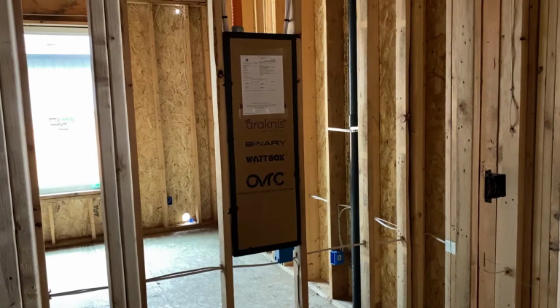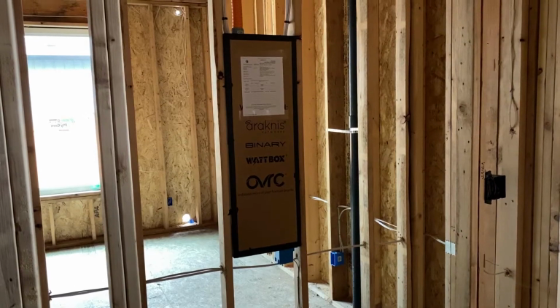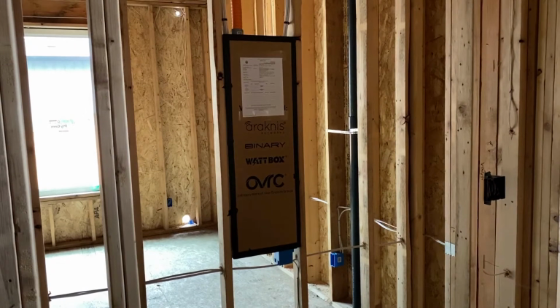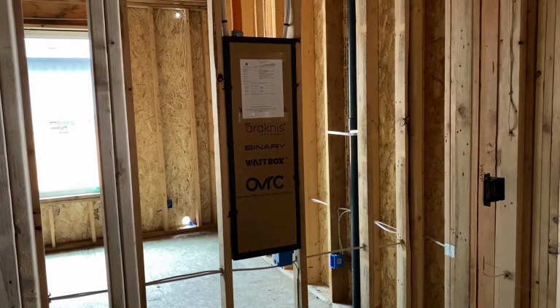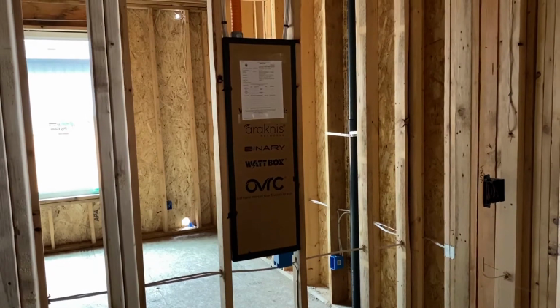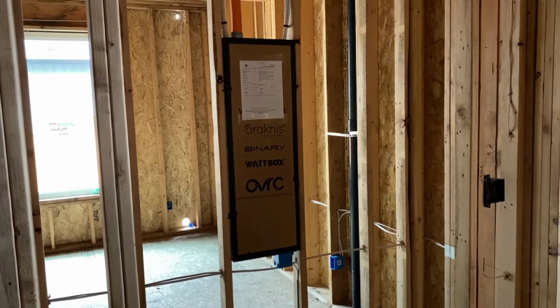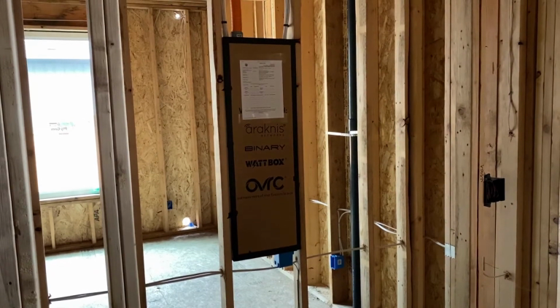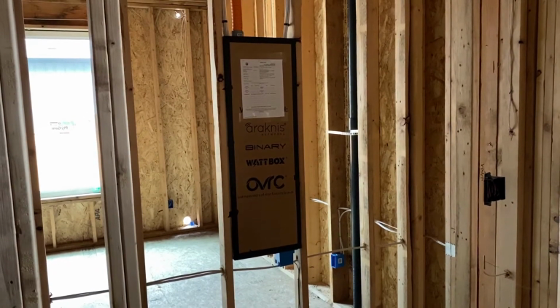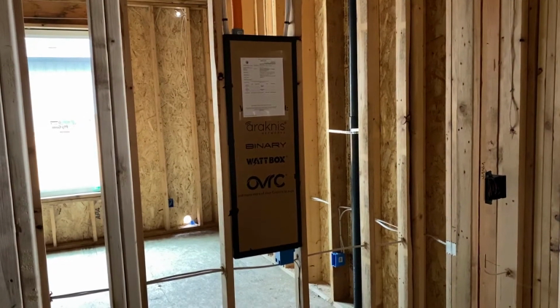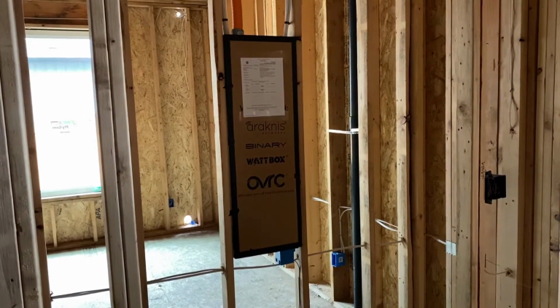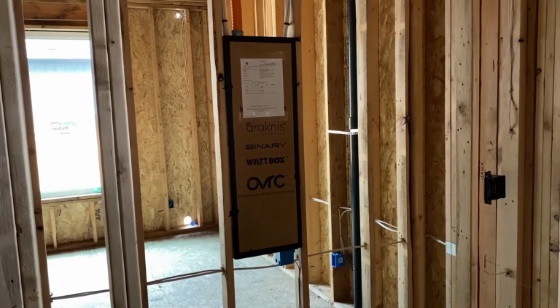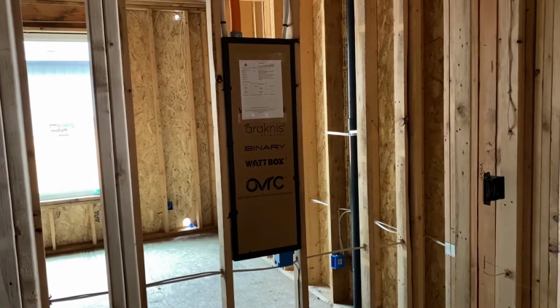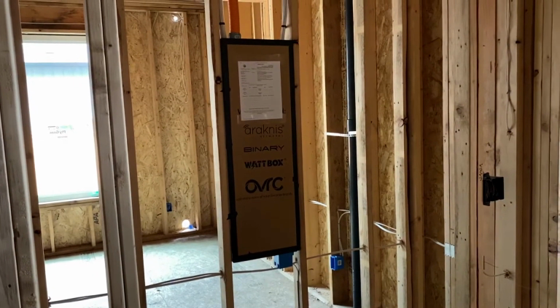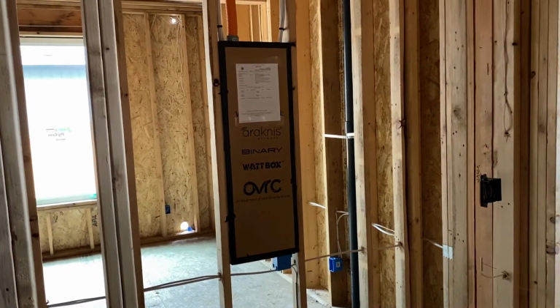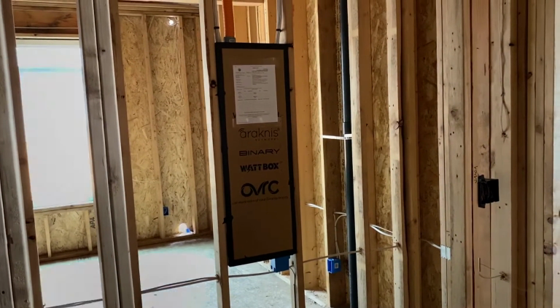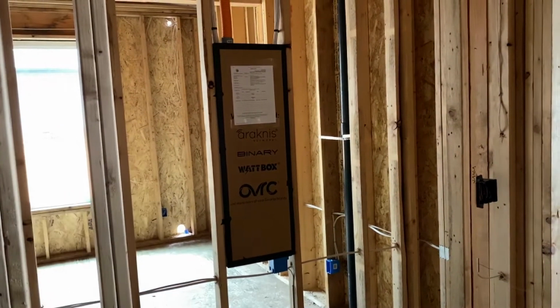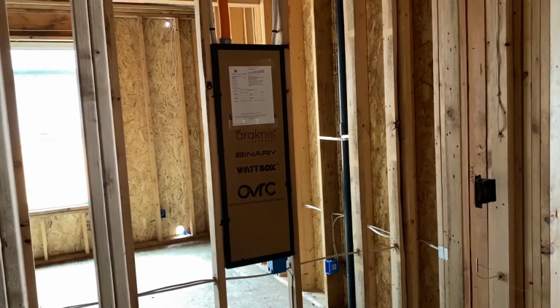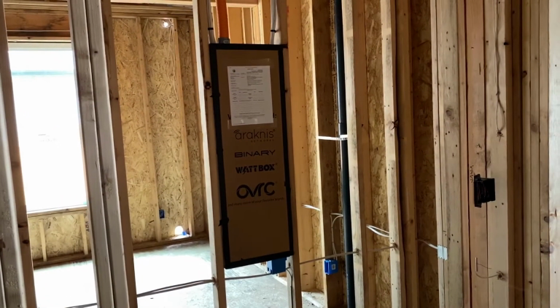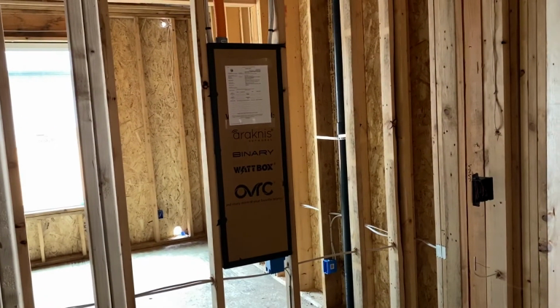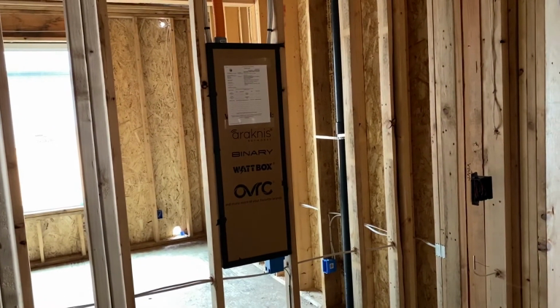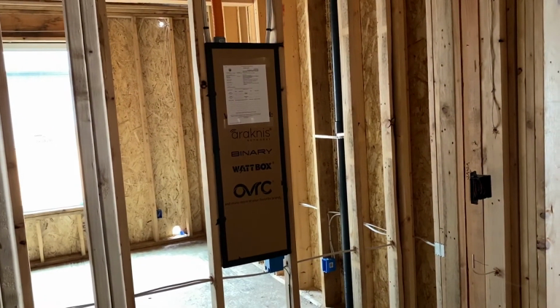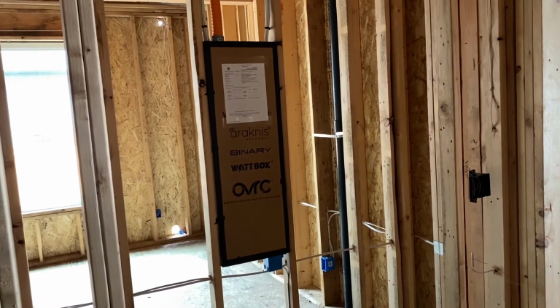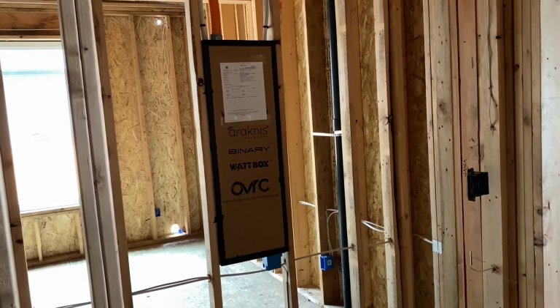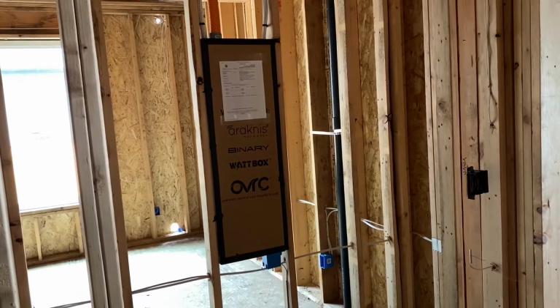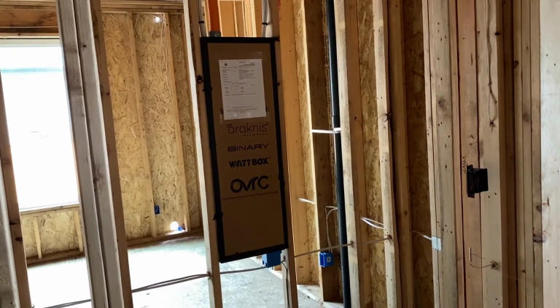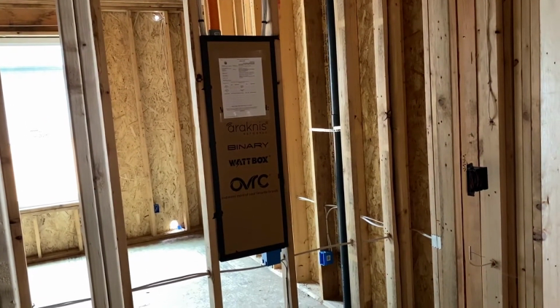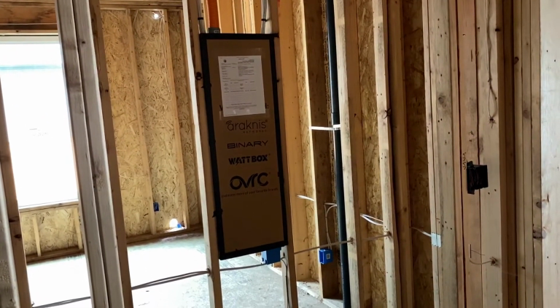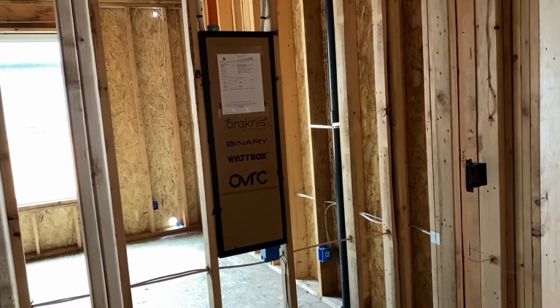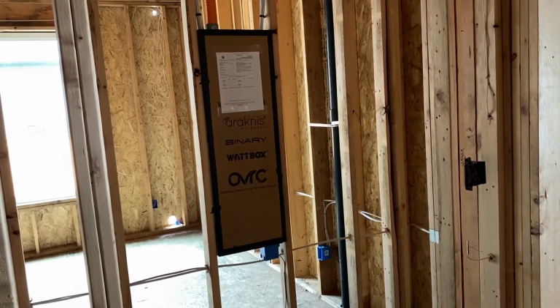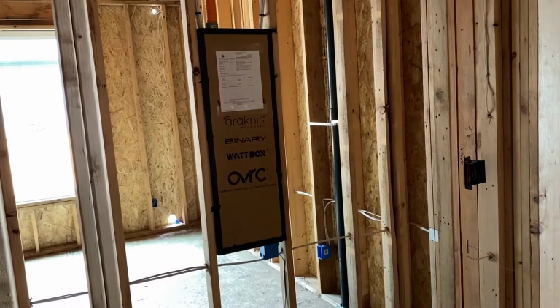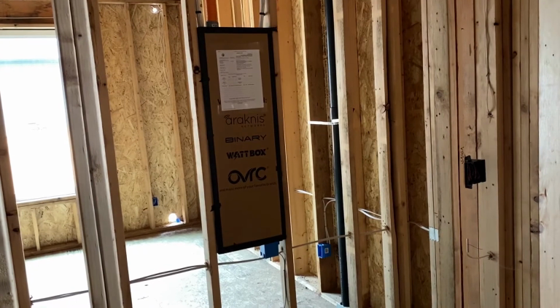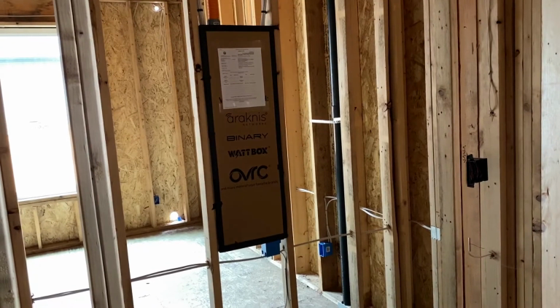This is Tyler with Theatre Design Company. I'm going to give you an overview on a smart panel system we've put in a home.